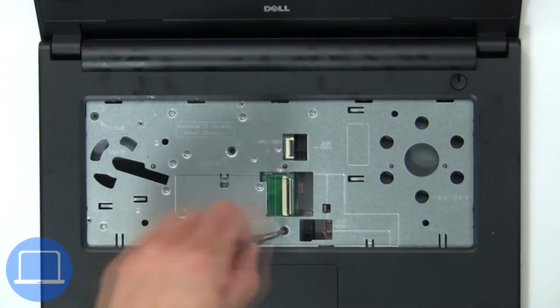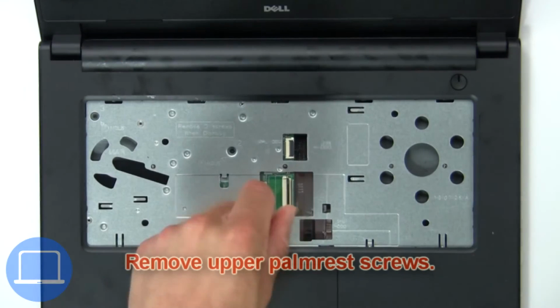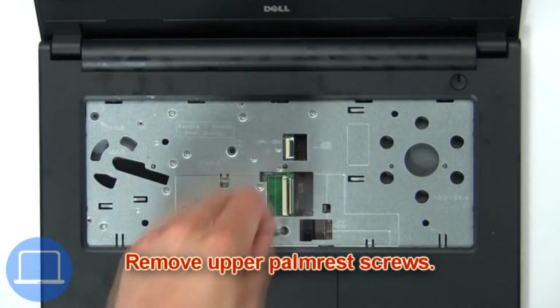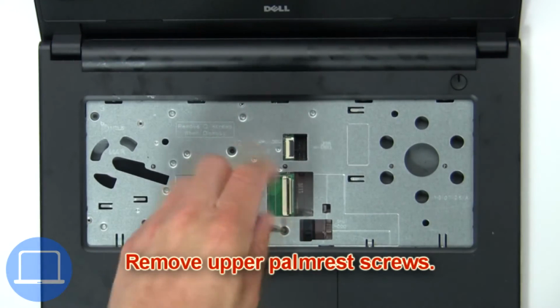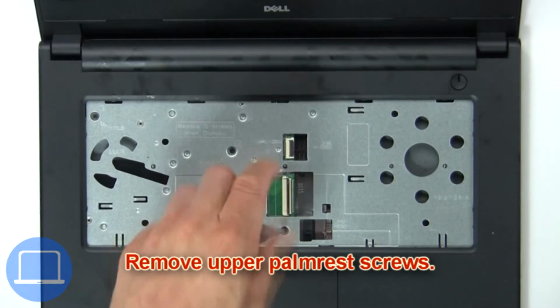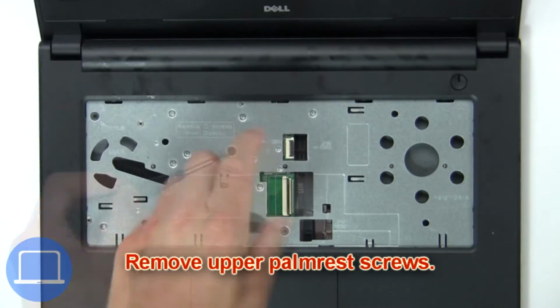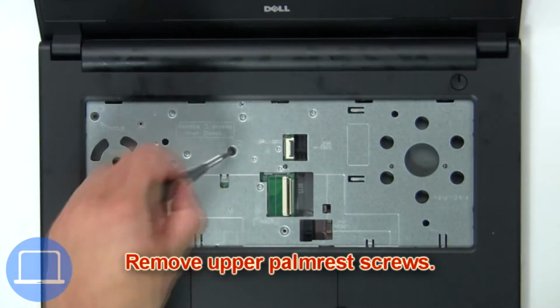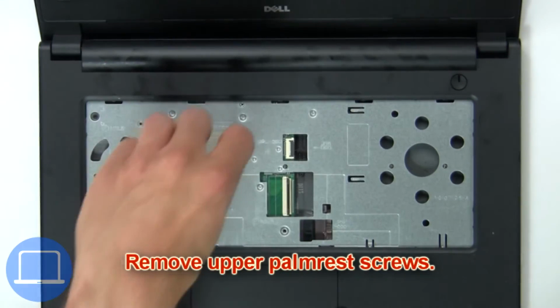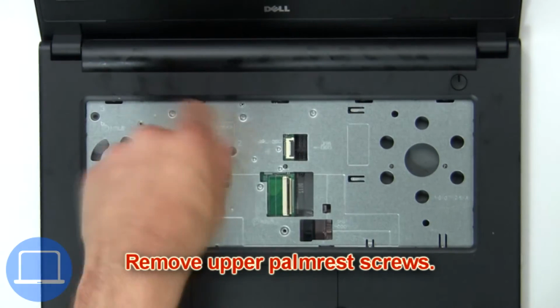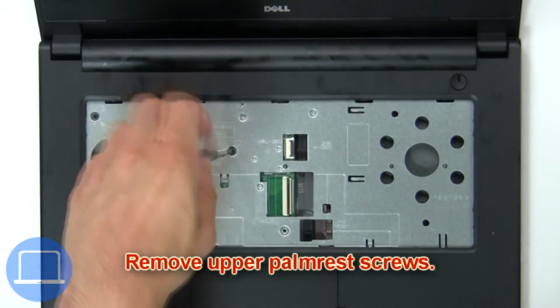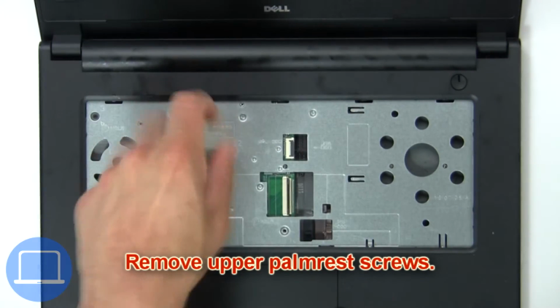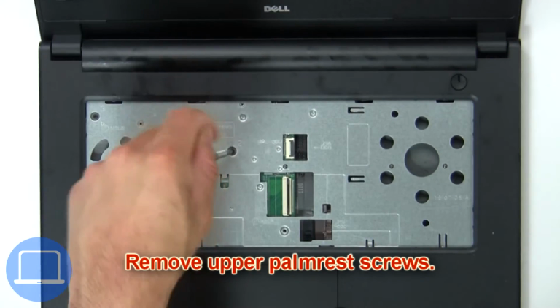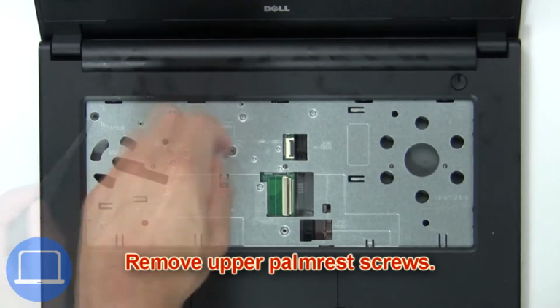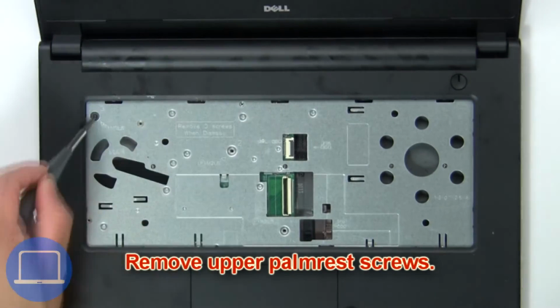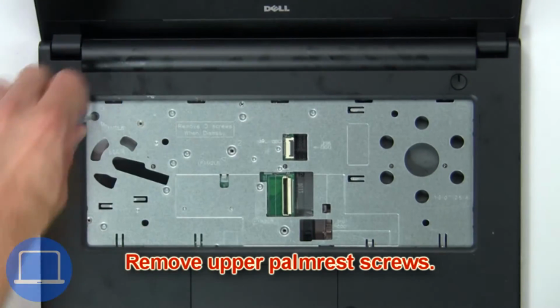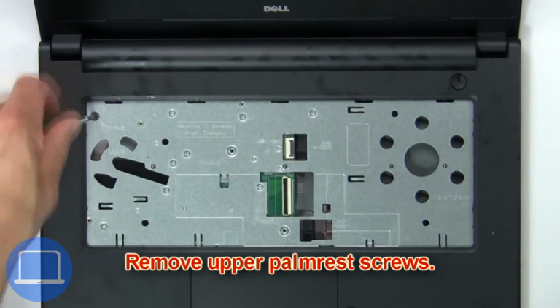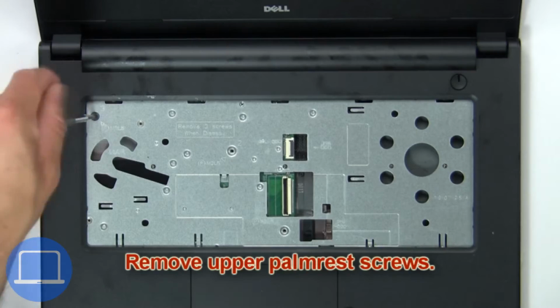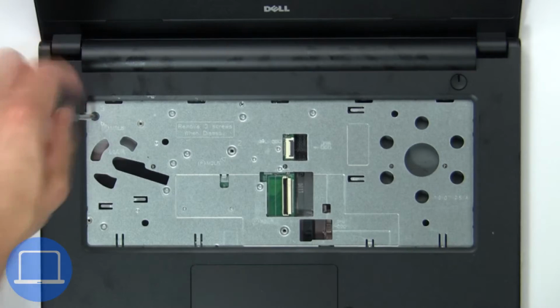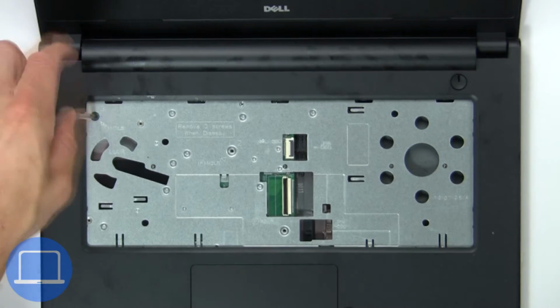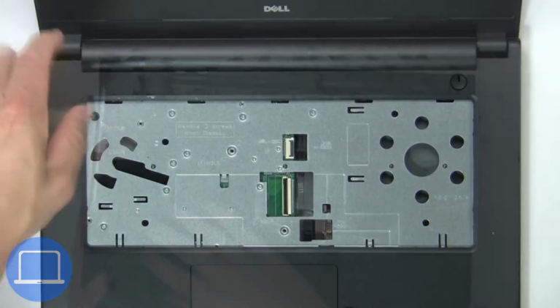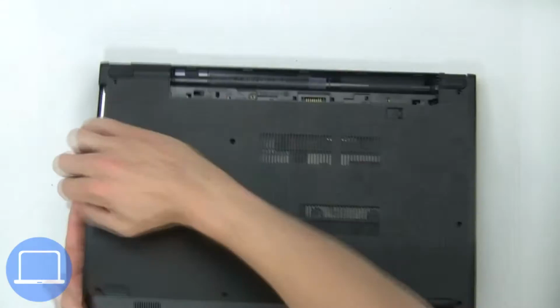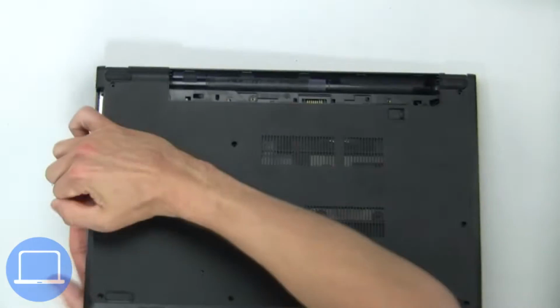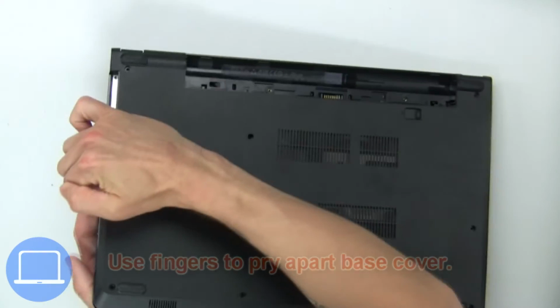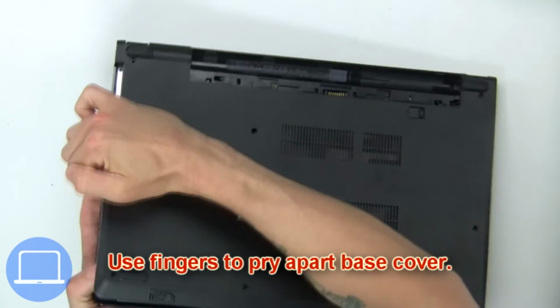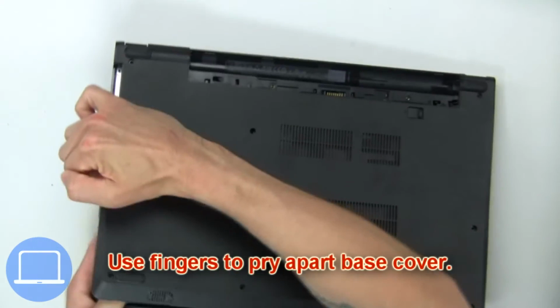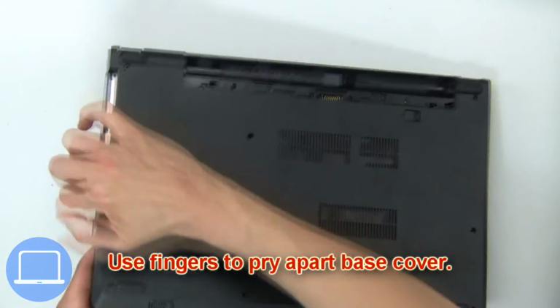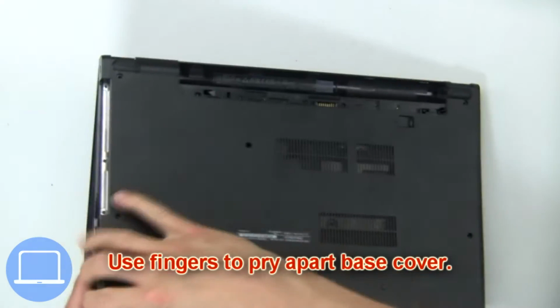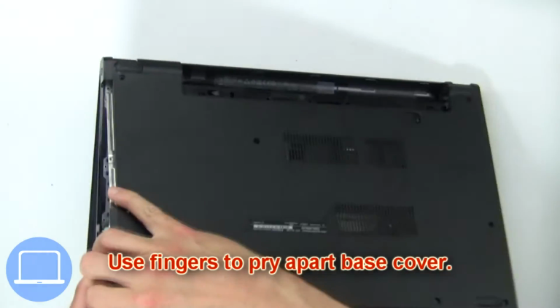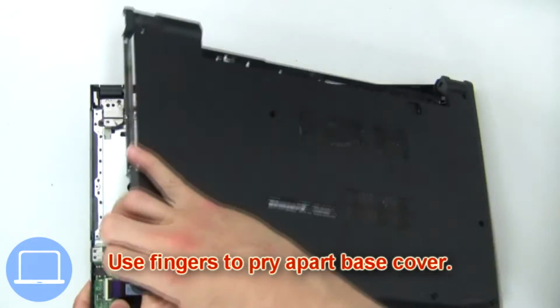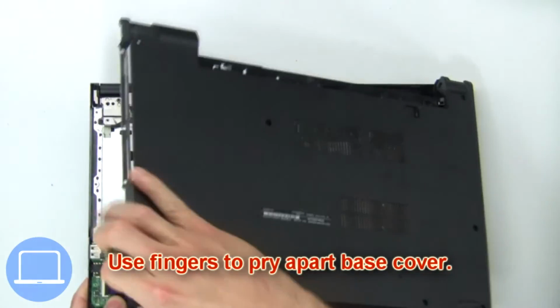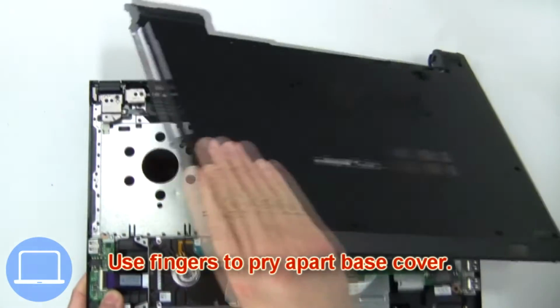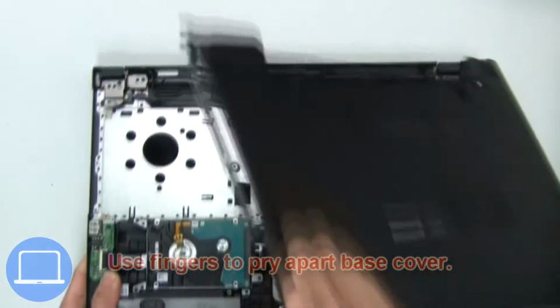Now remove the upper palm rest screws, then use fingers to pry apart the base cover.